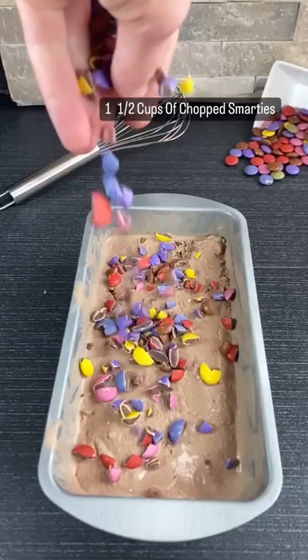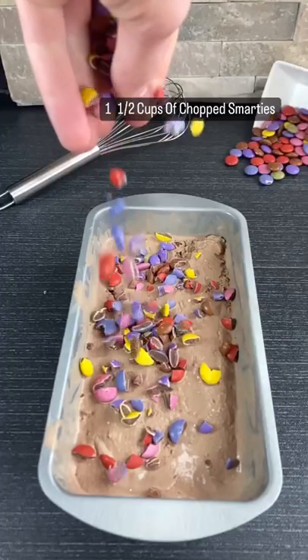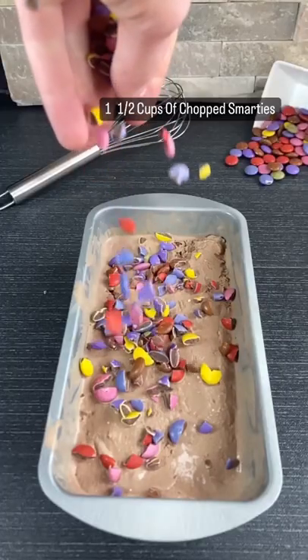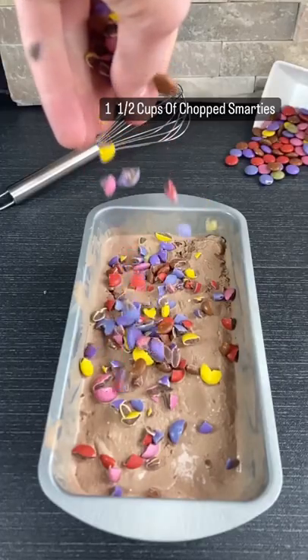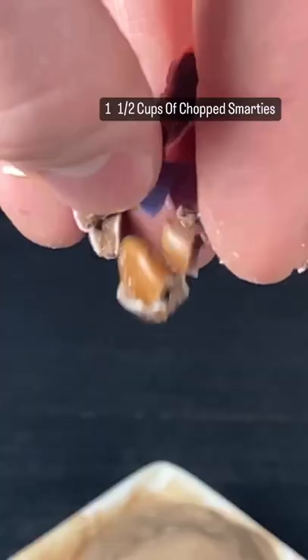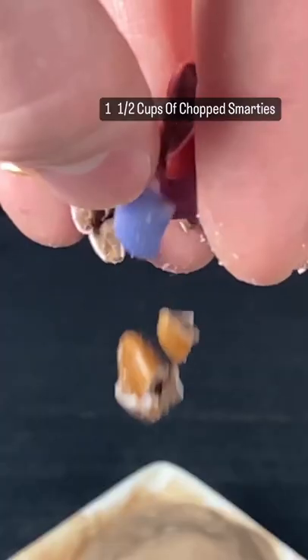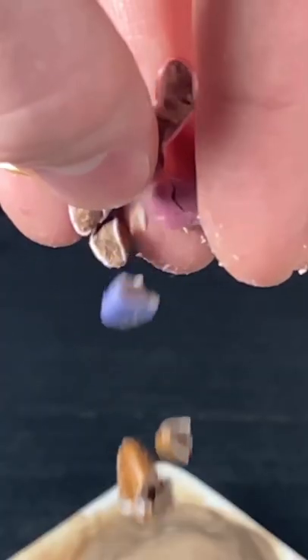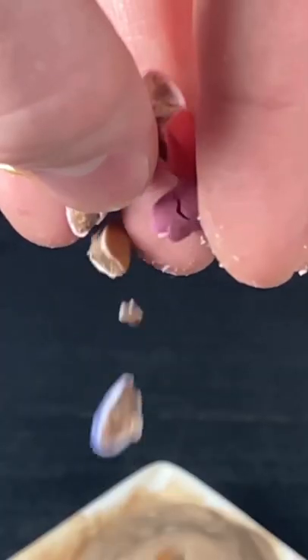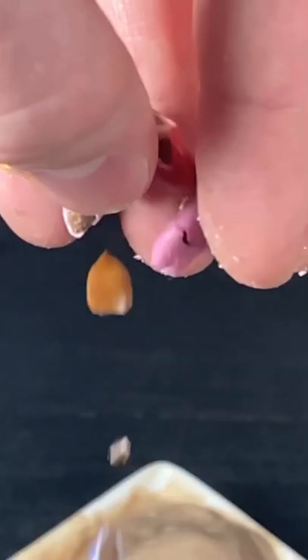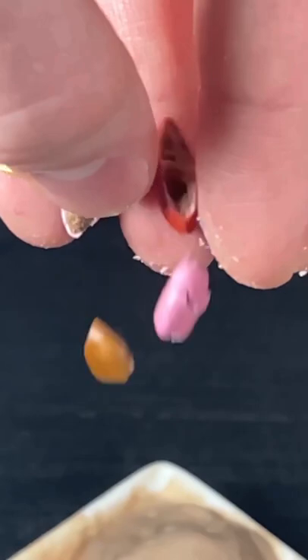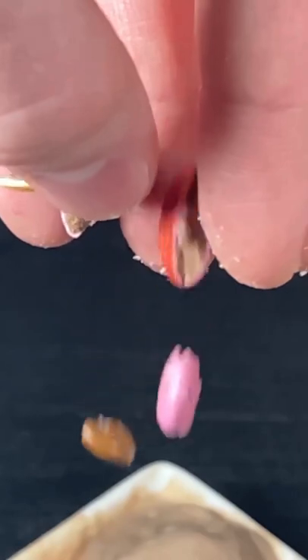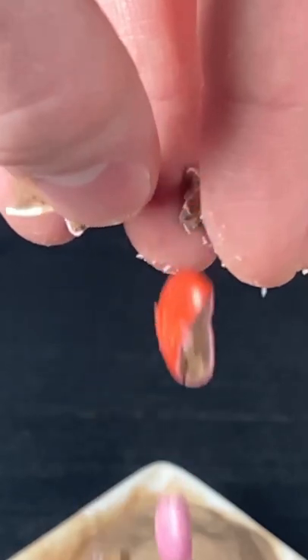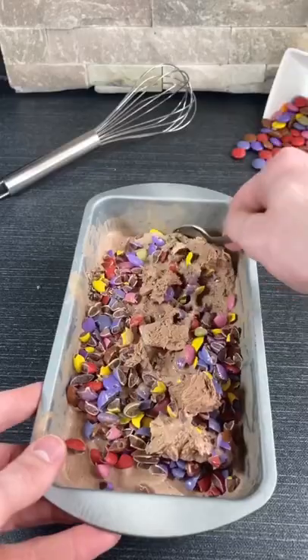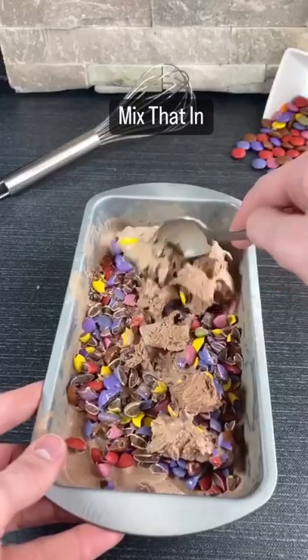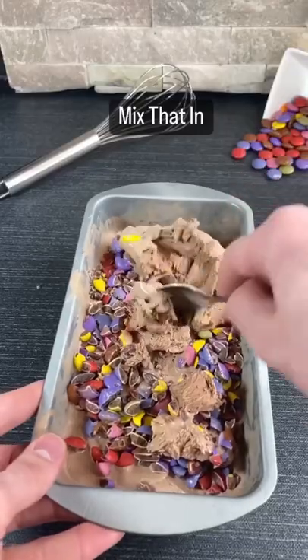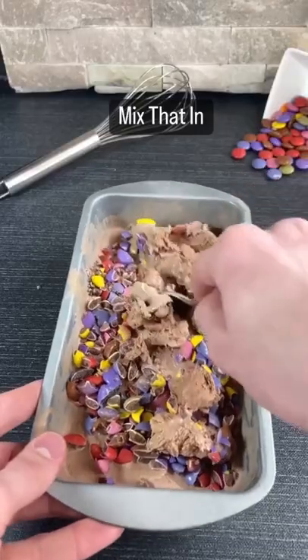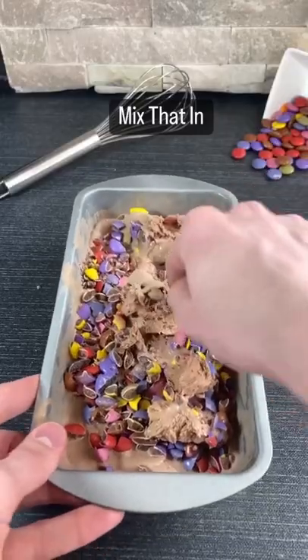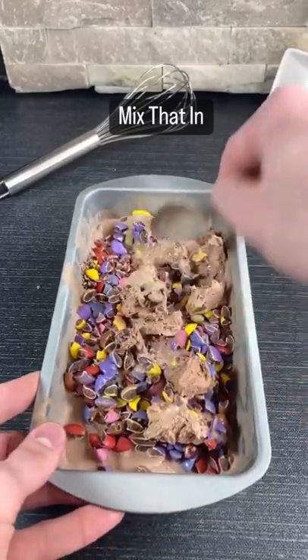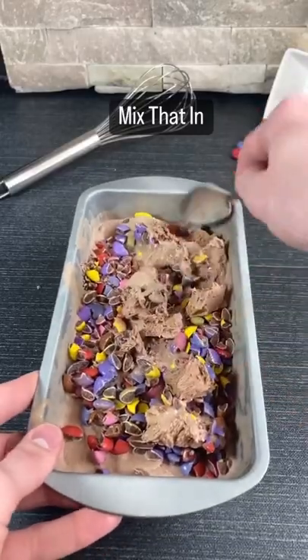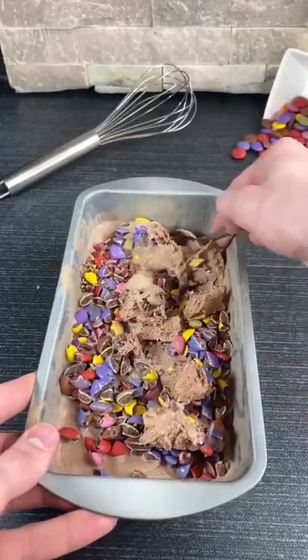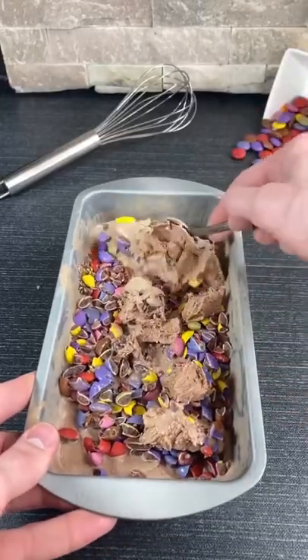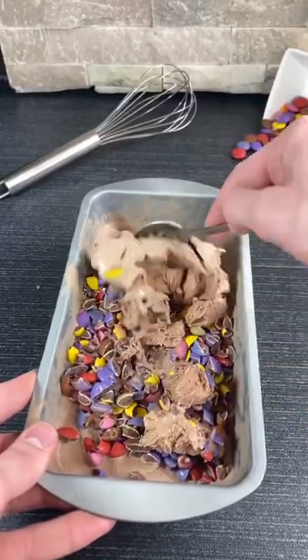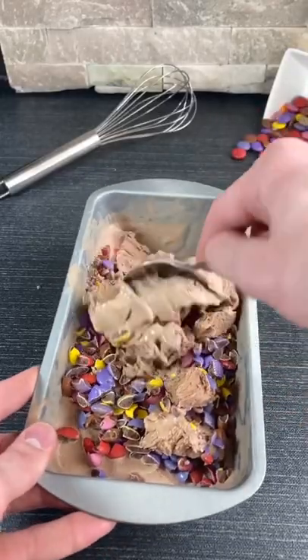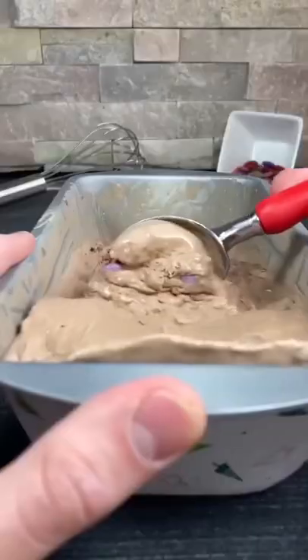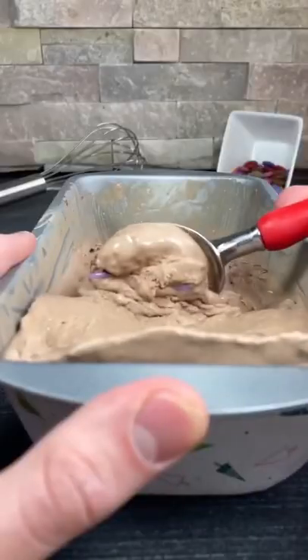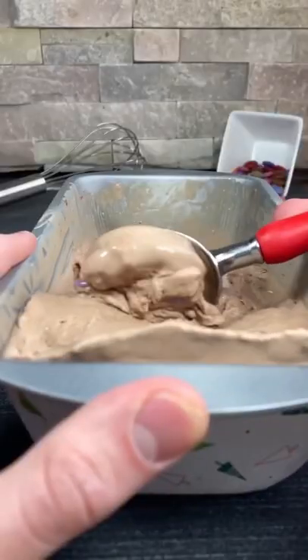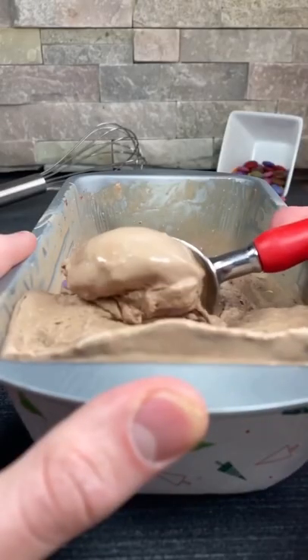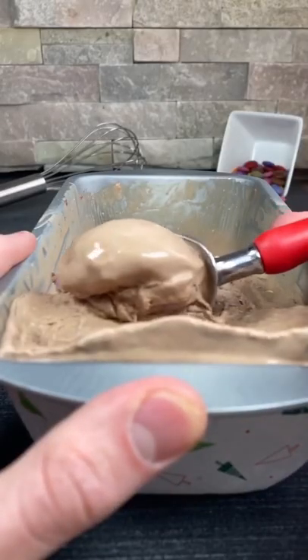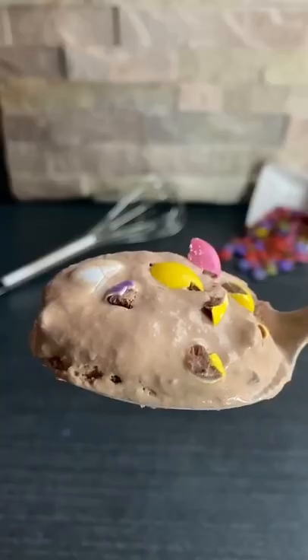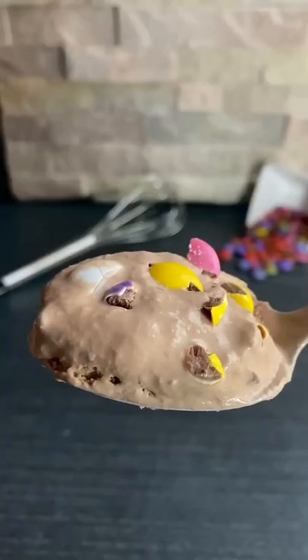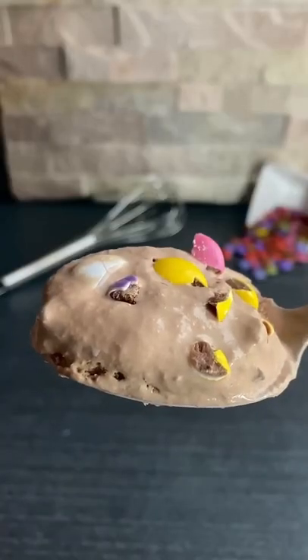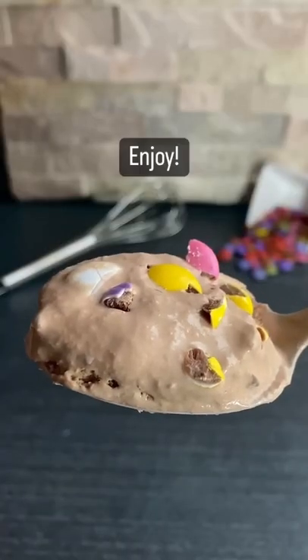Then once it's frozen, add in your chopped Smarties, mix that in, scoop this deliciousness up and enjoy!